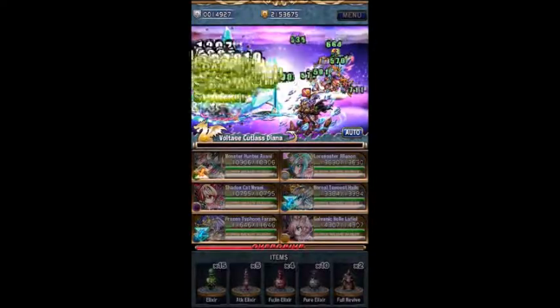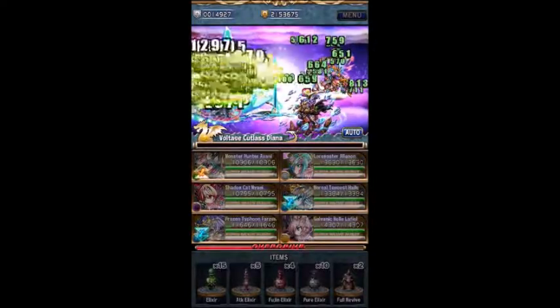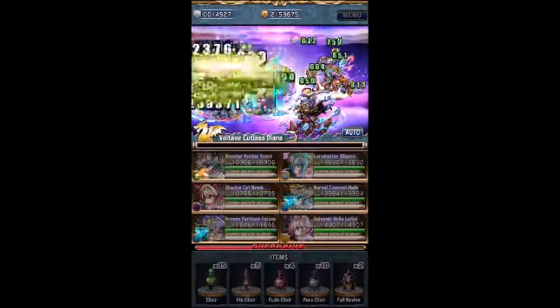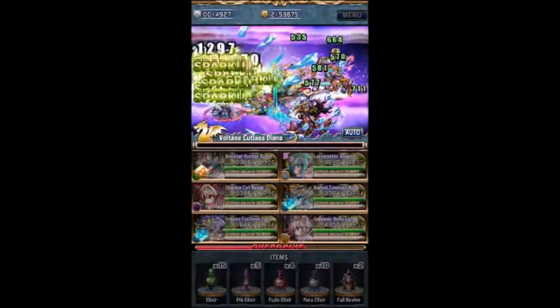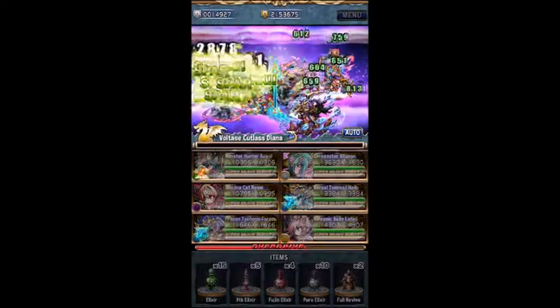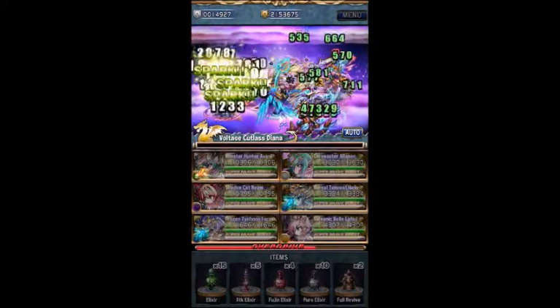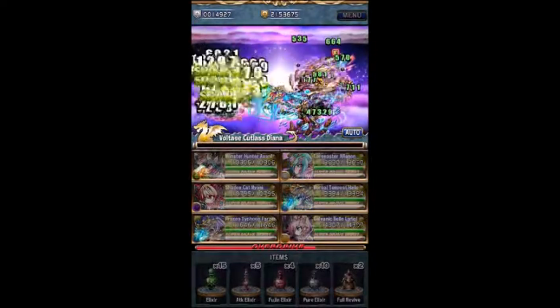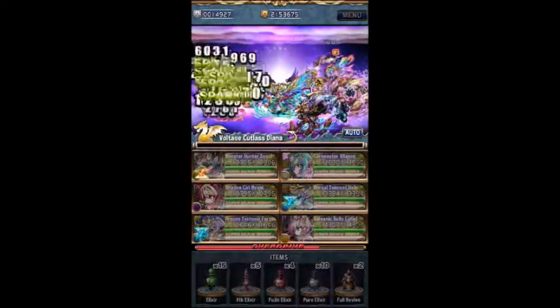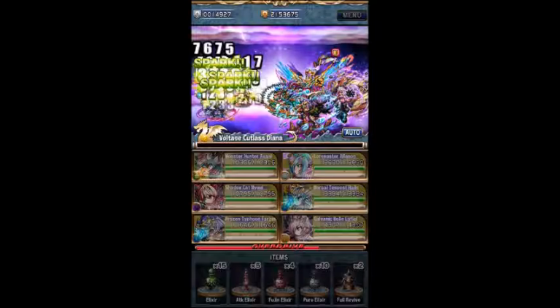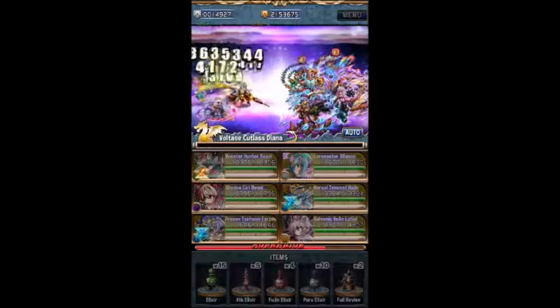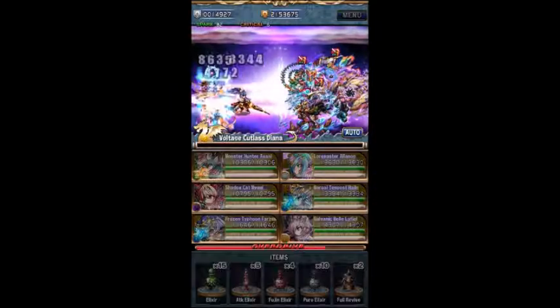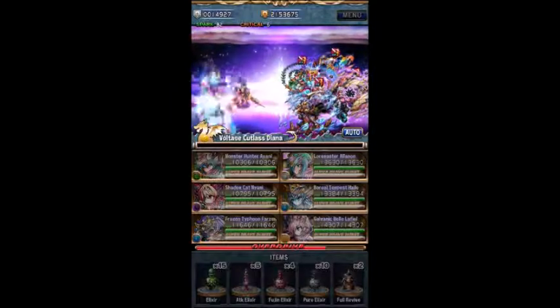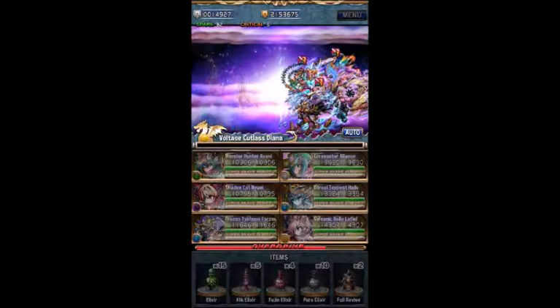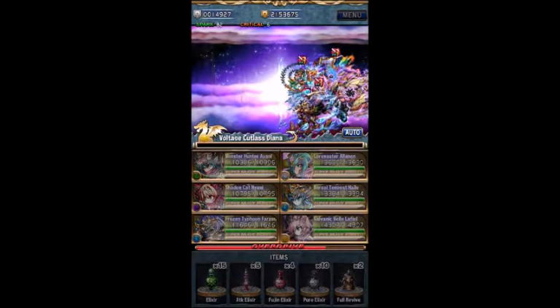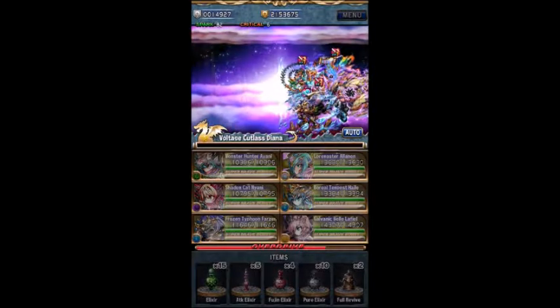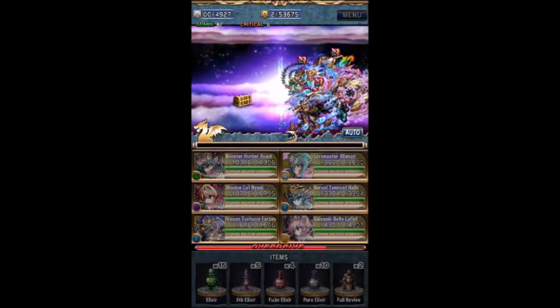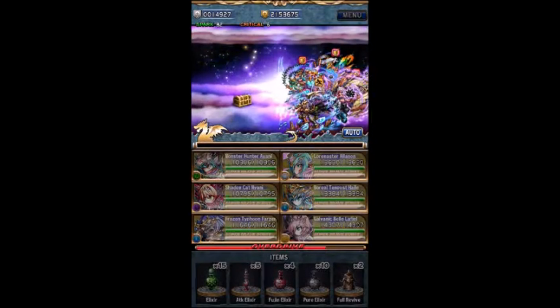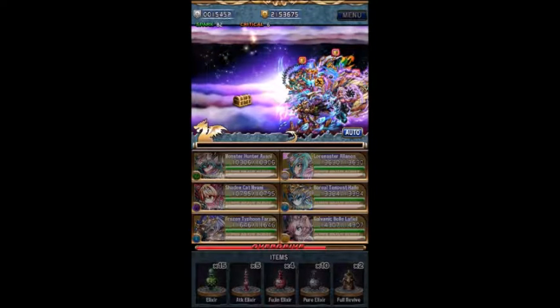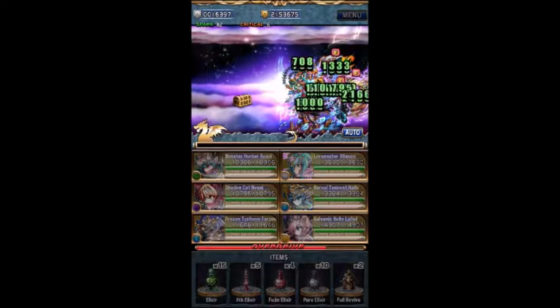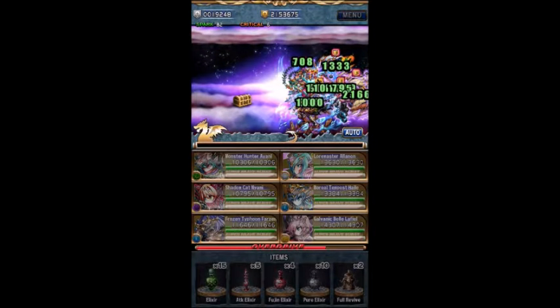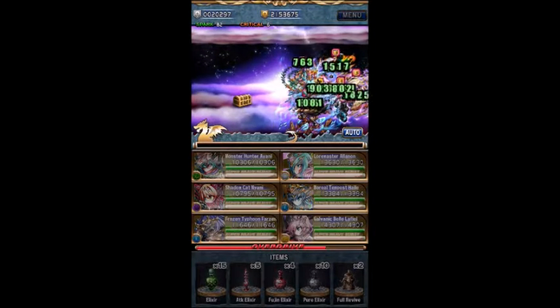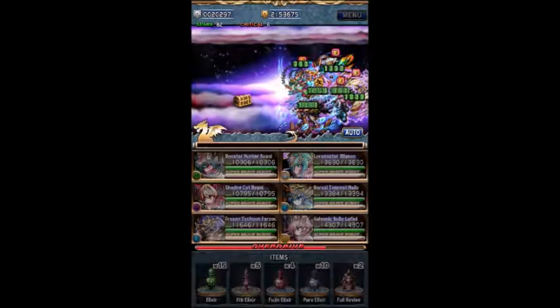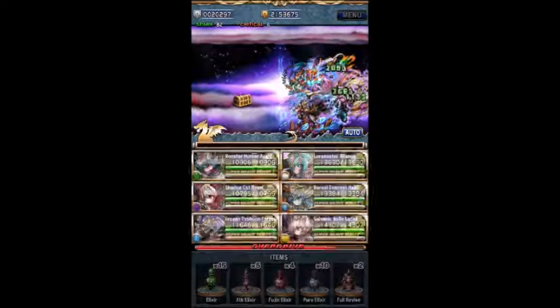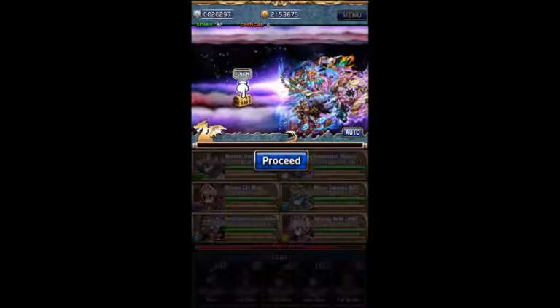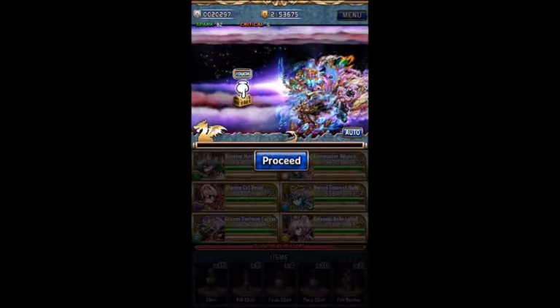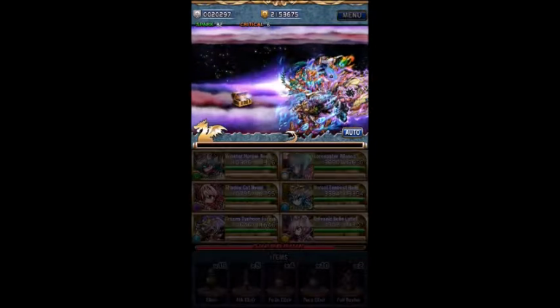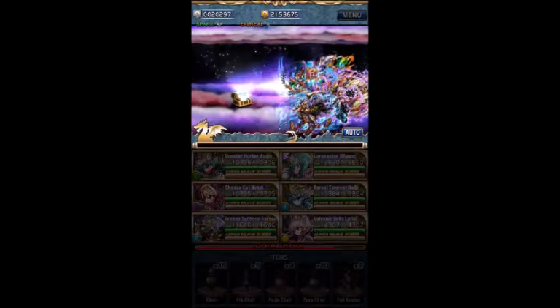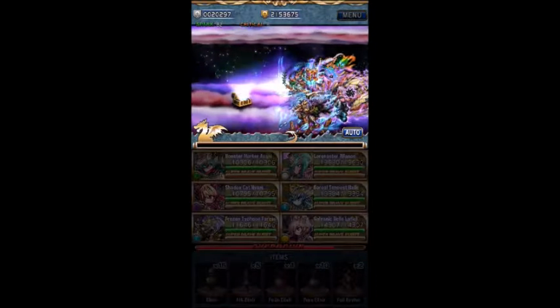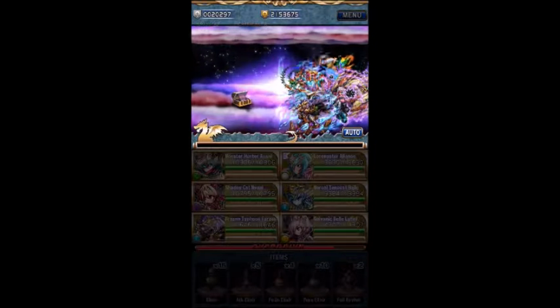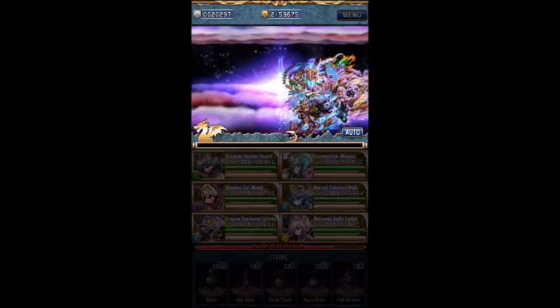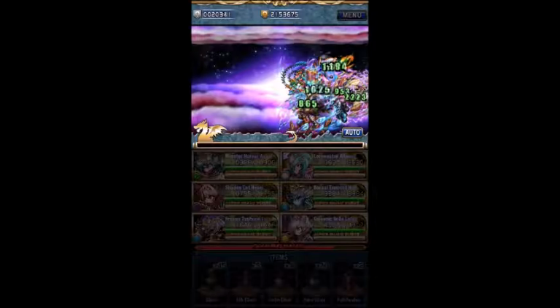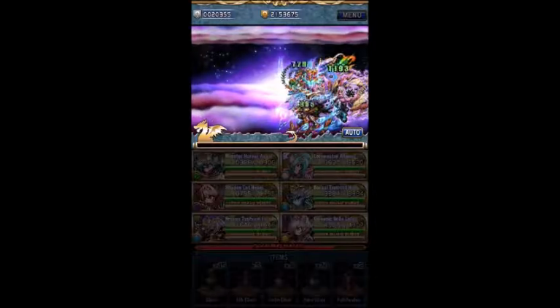The next round is Race and Nemeth Gear — they're nothing to worry about, you just spam all SBBs and you'll be fine.